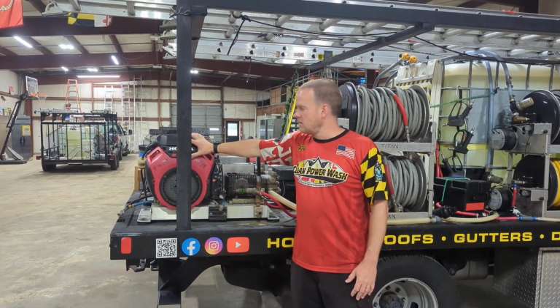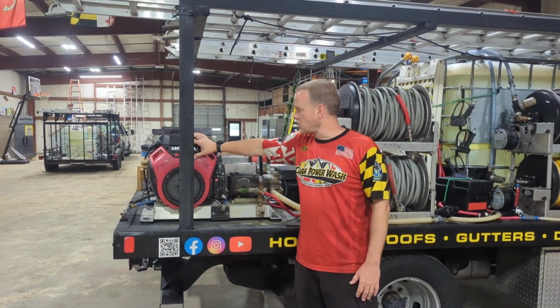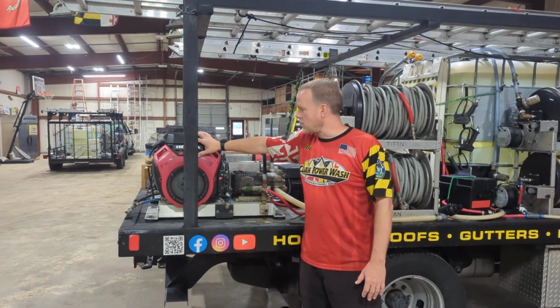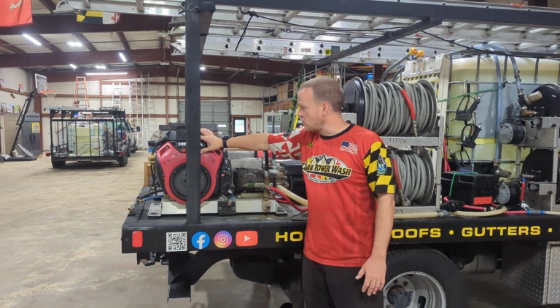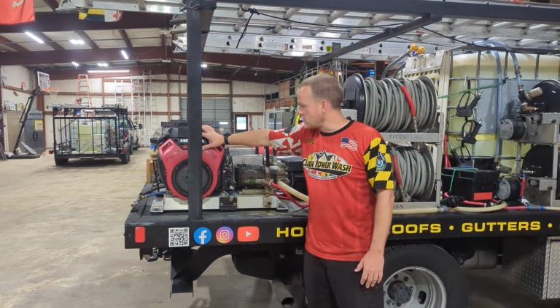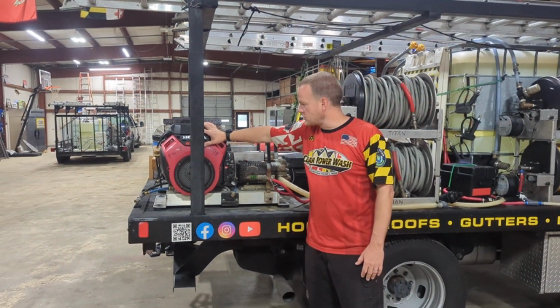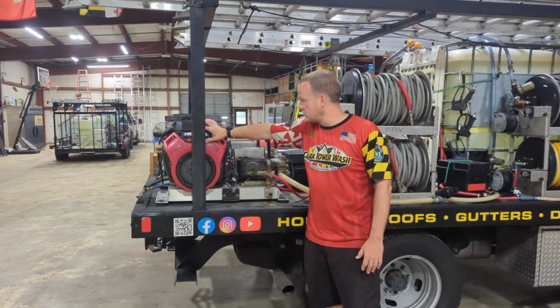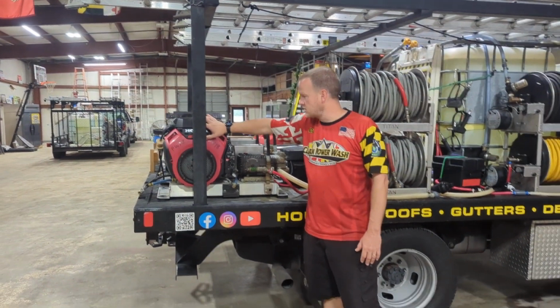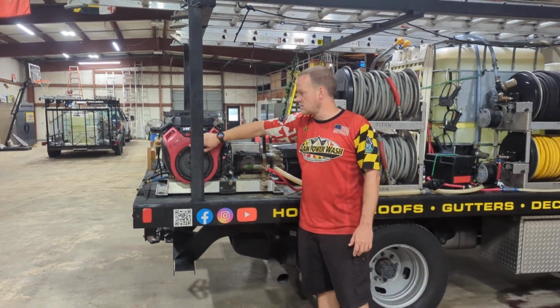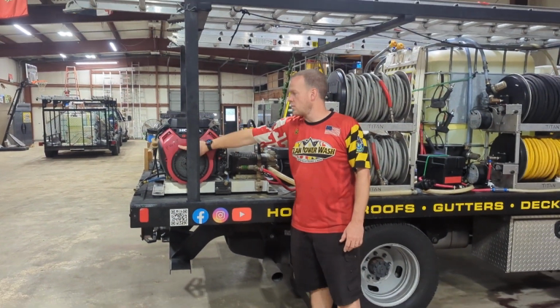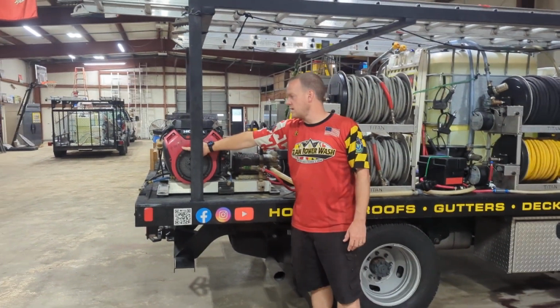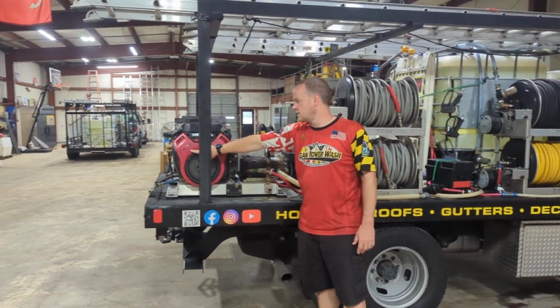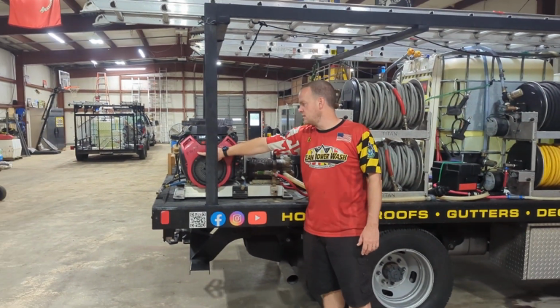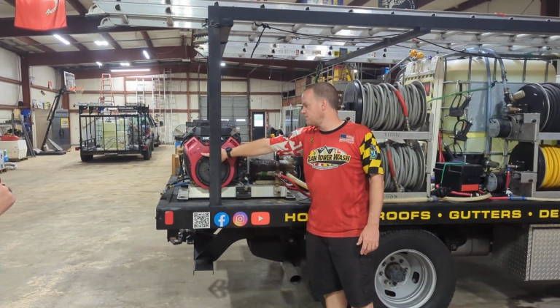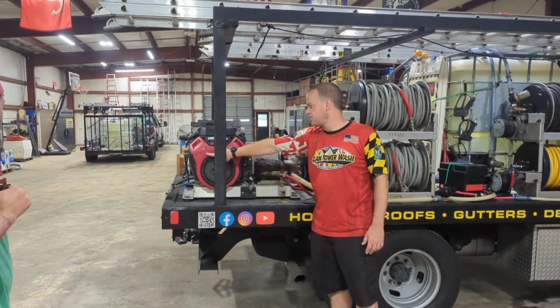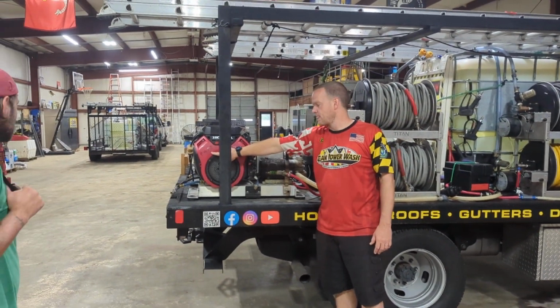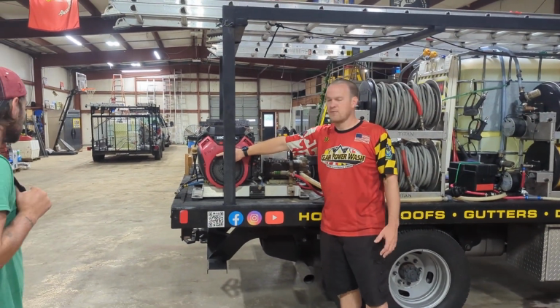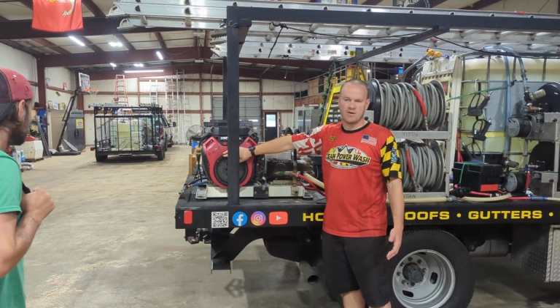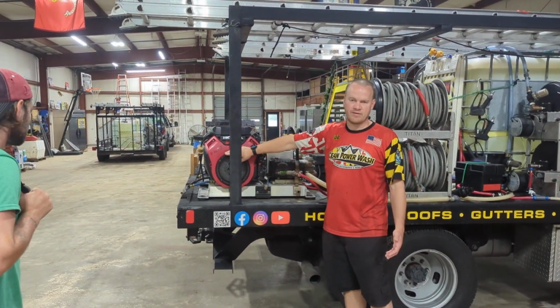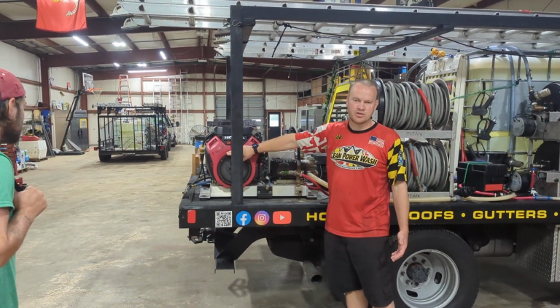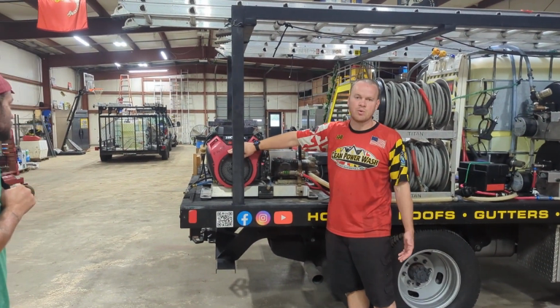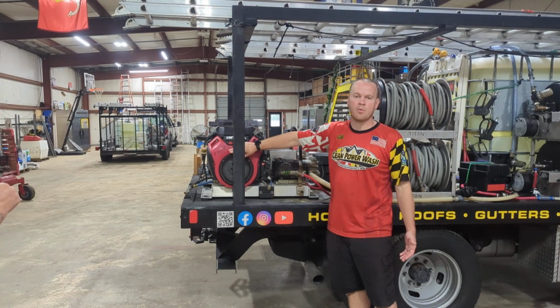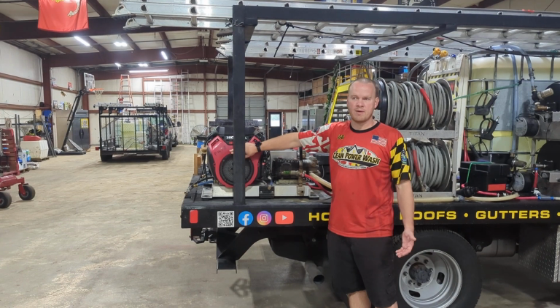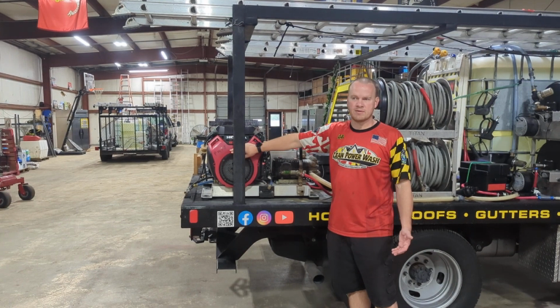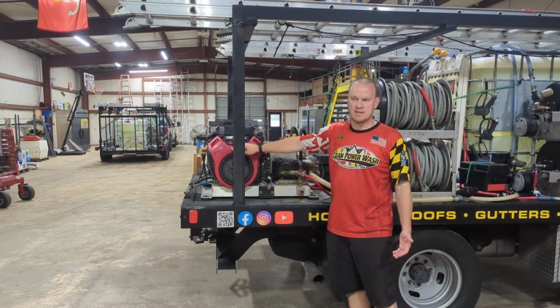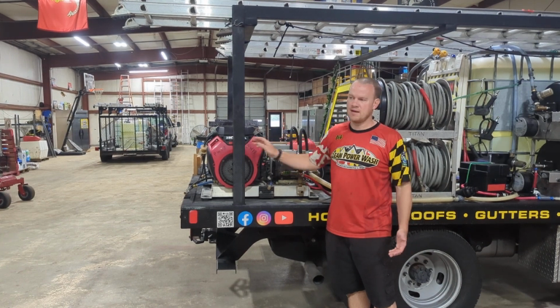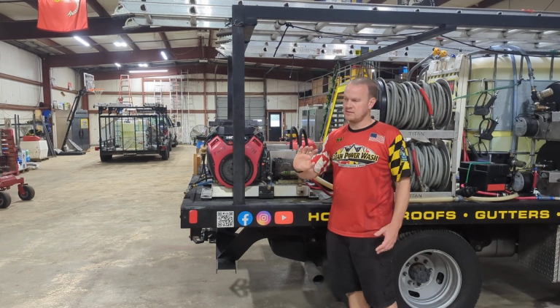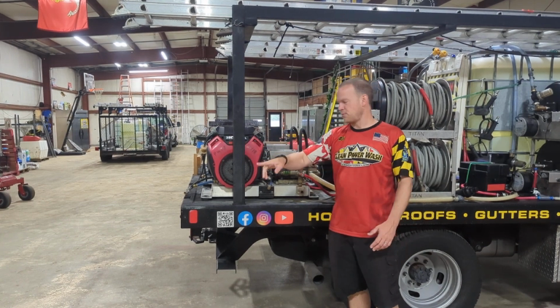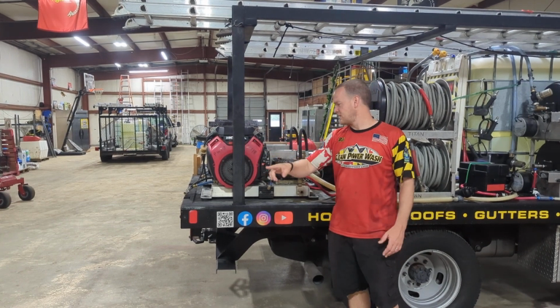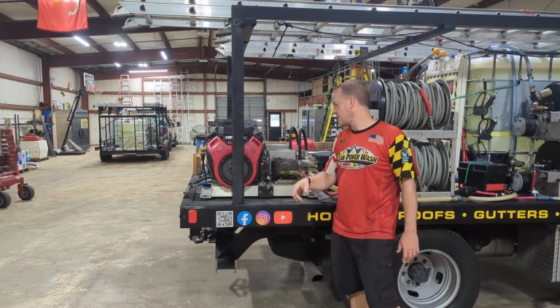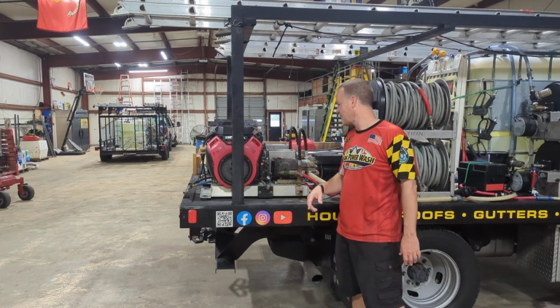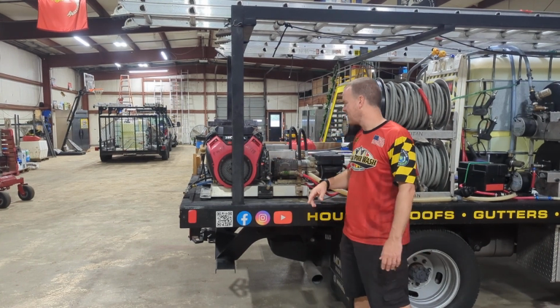This is our pressure washer. This is number 18. If we ever have an issue, we want to be able to see that and just take one step back that way.